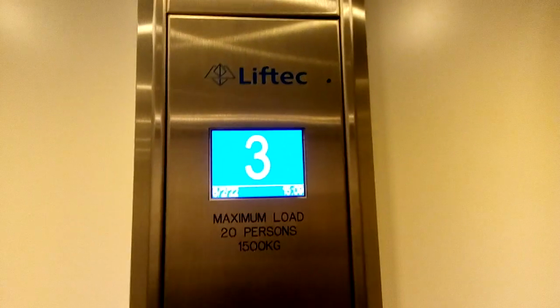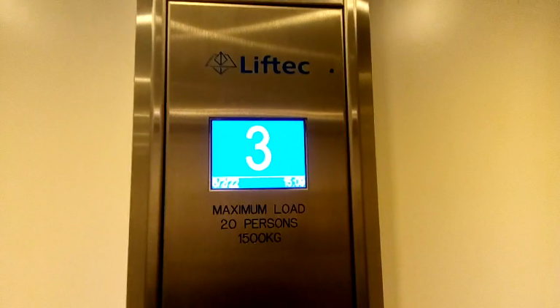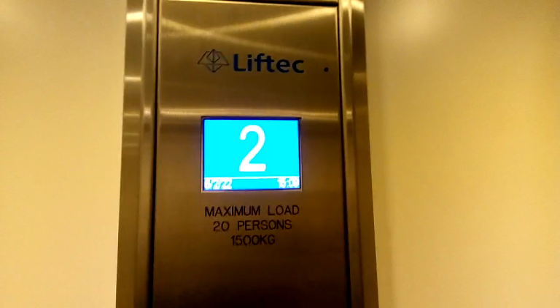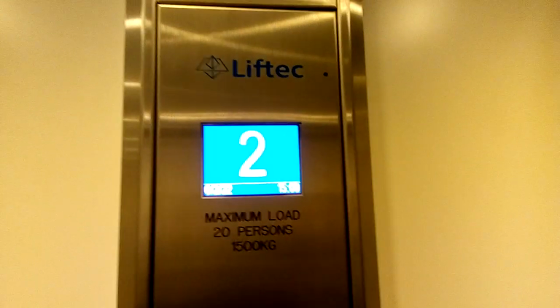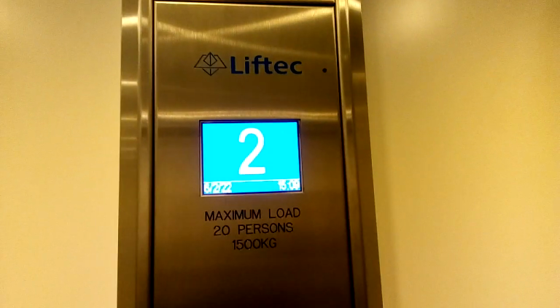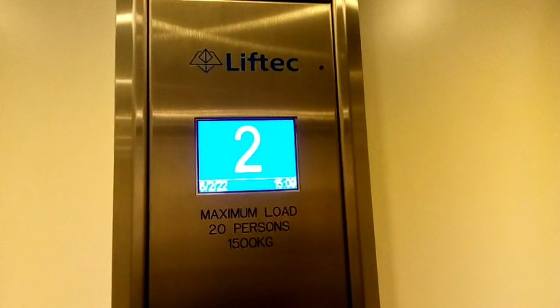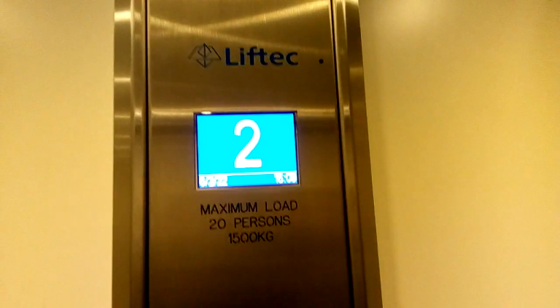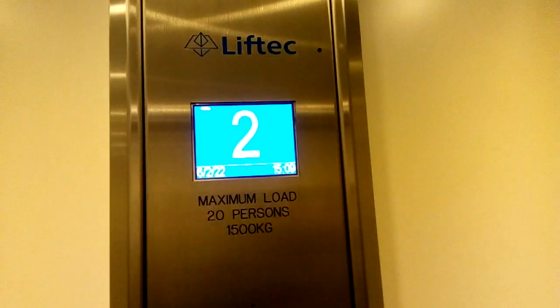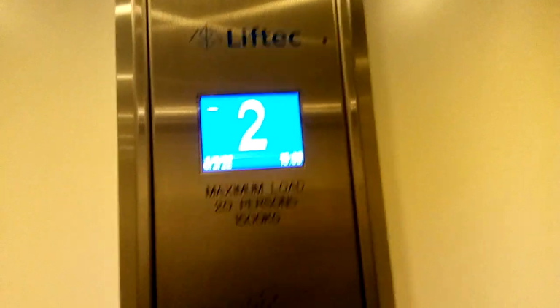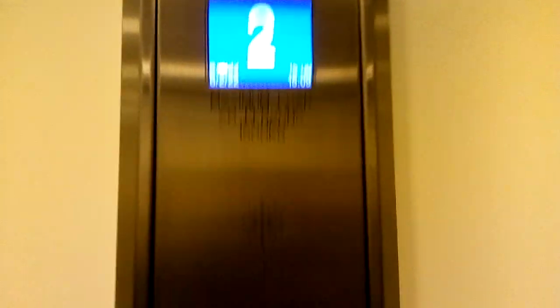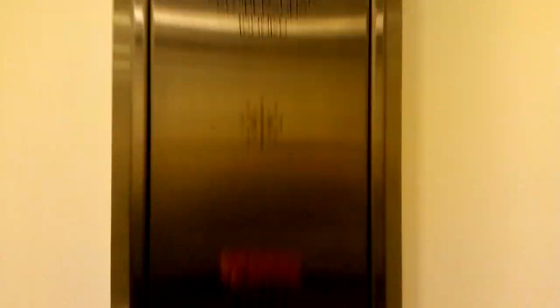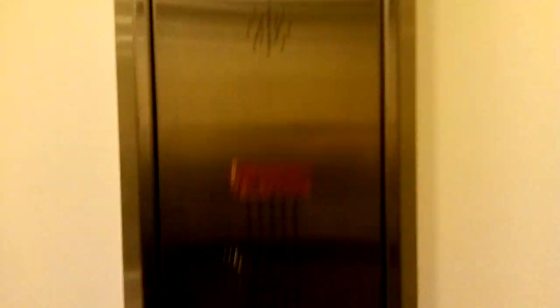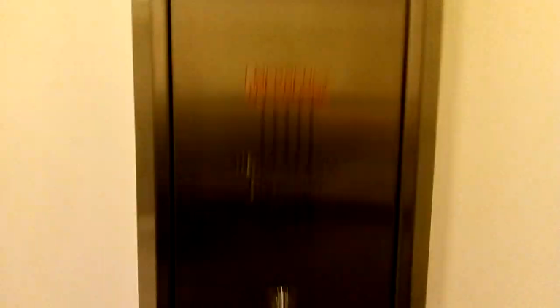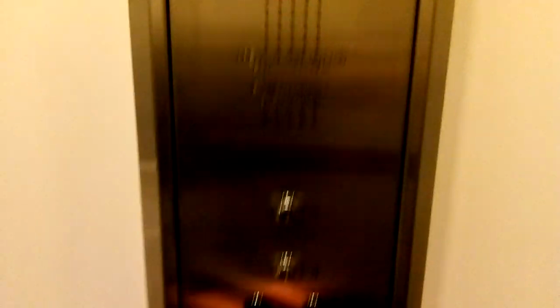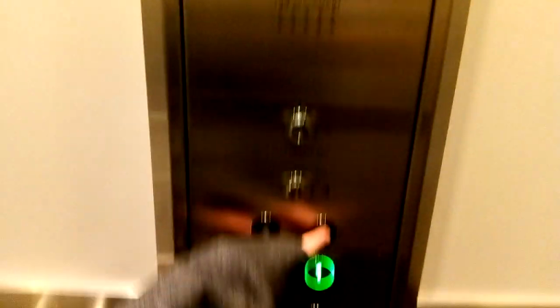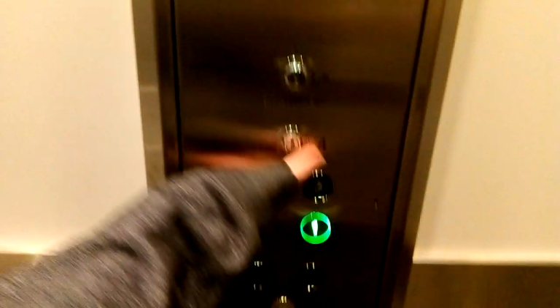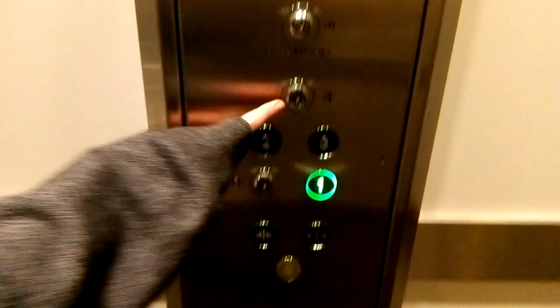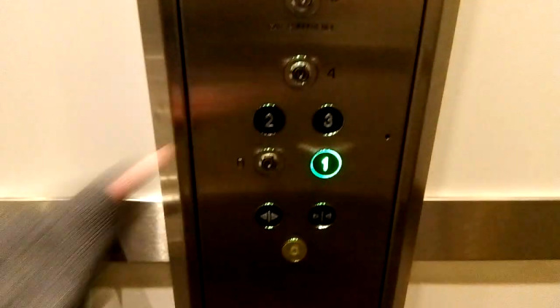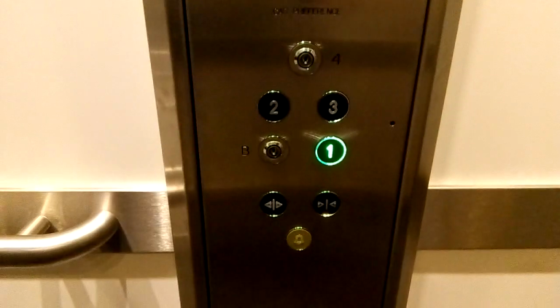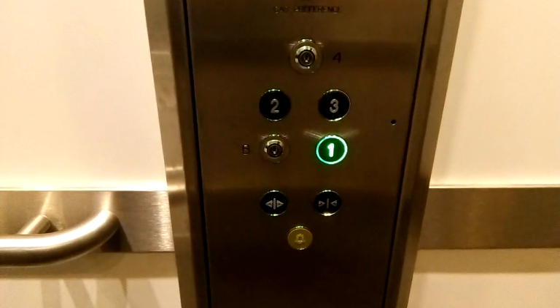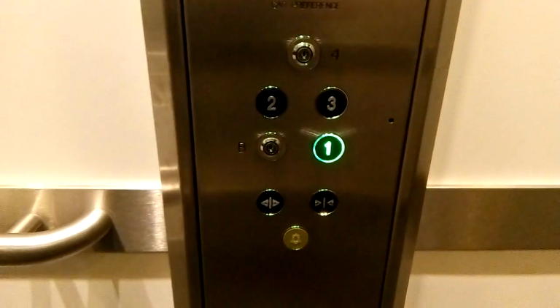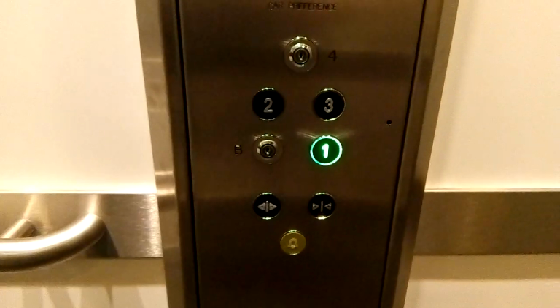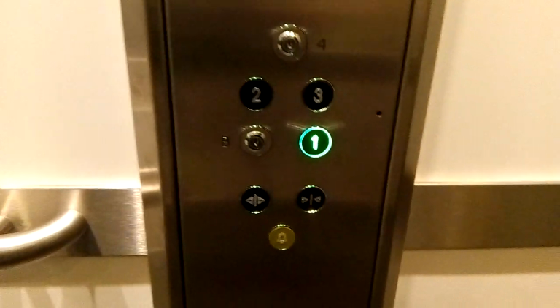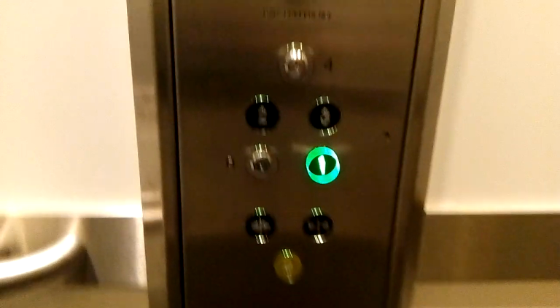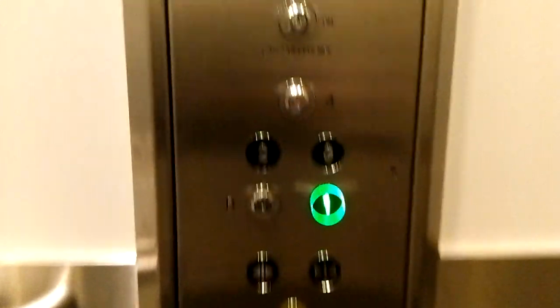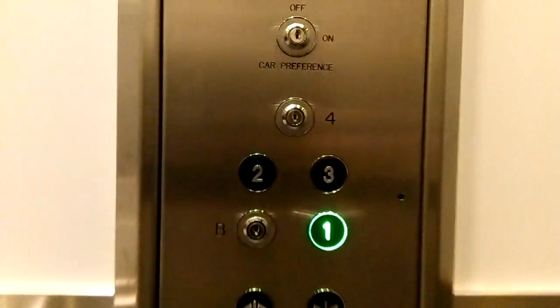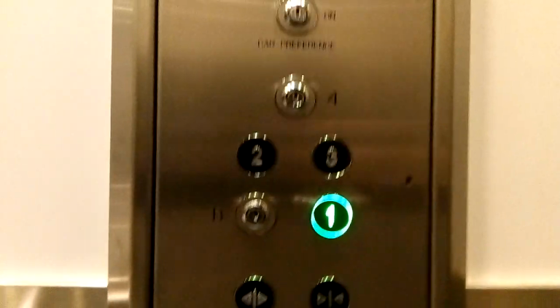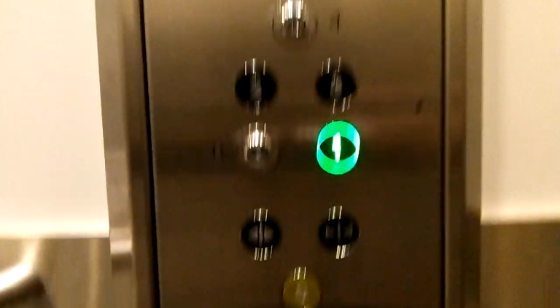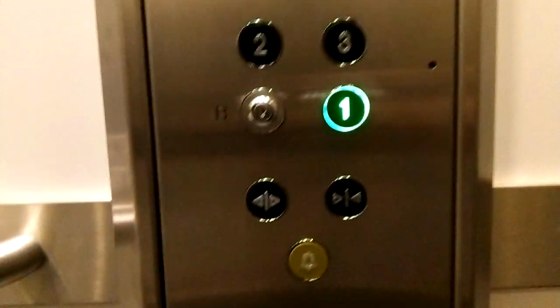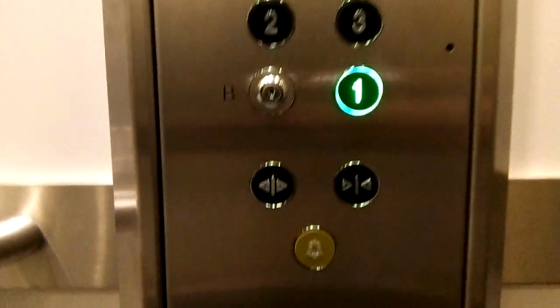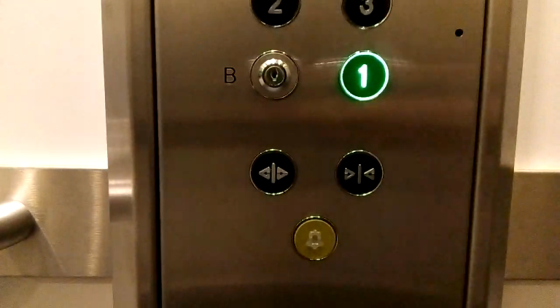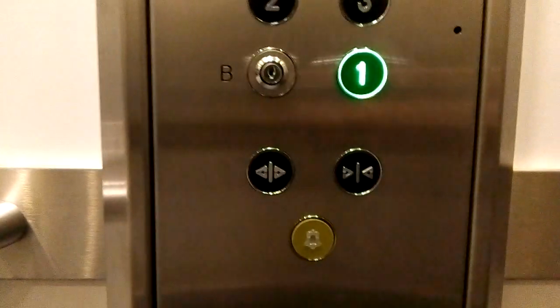The panel says: Basement, 1, 2, 3, 4. Basement and 4 need a key.